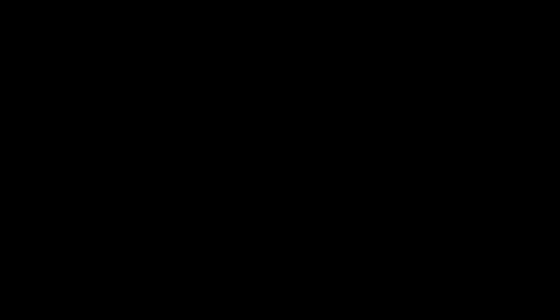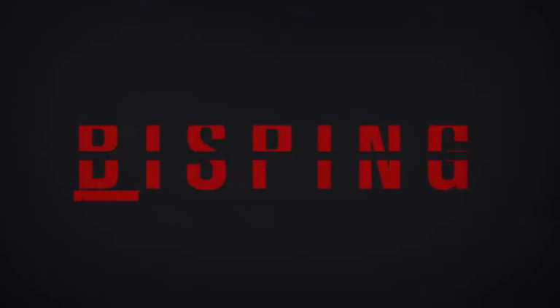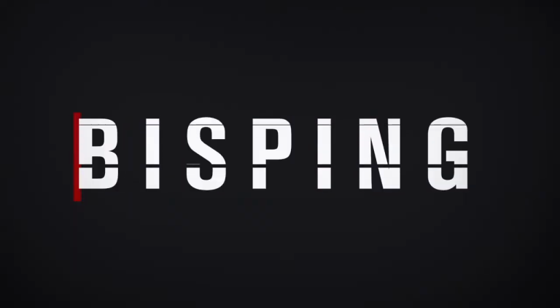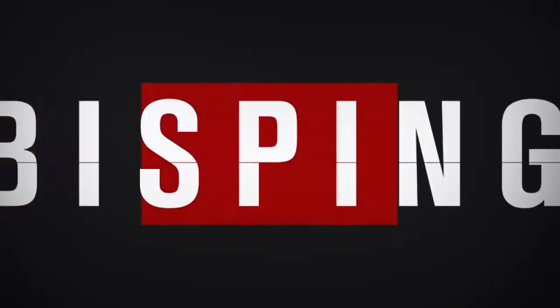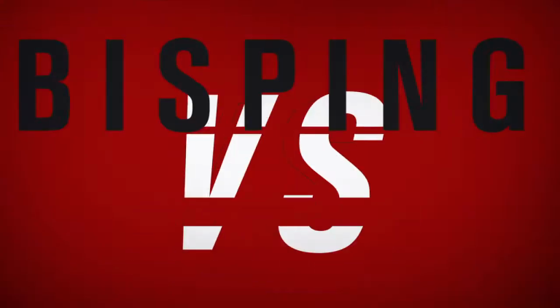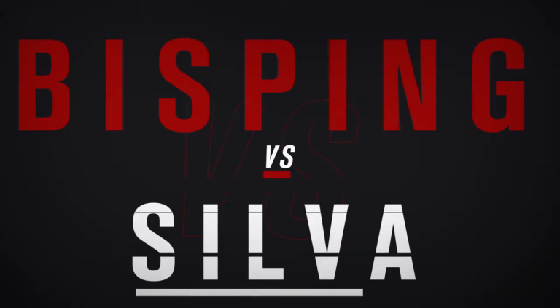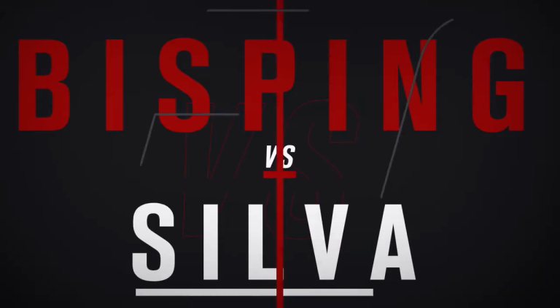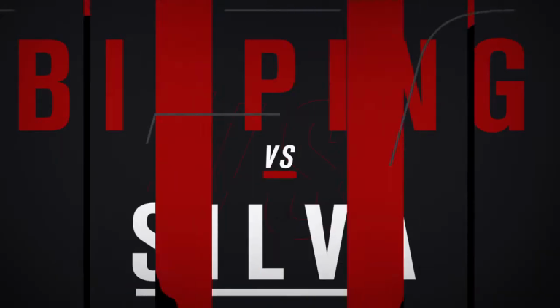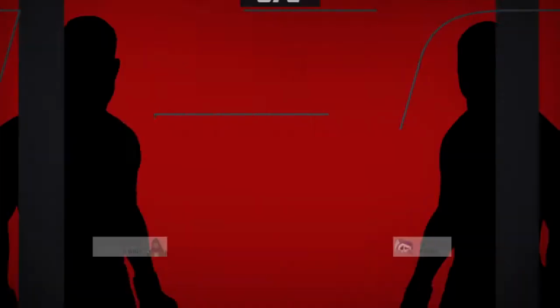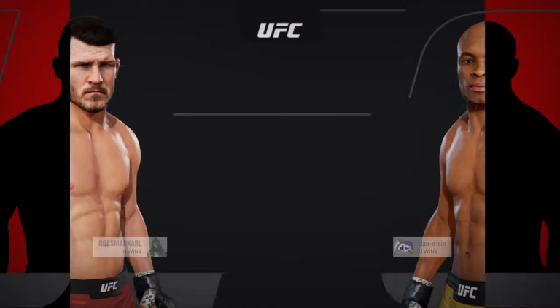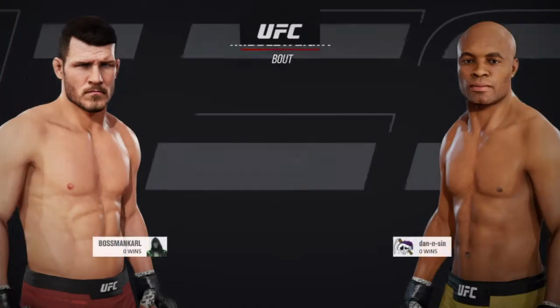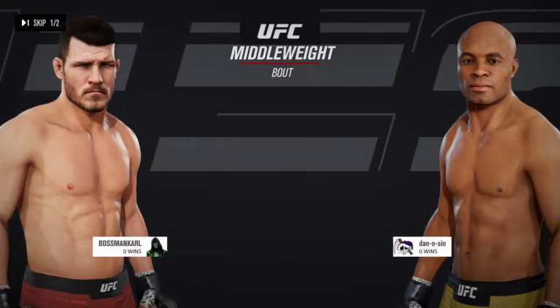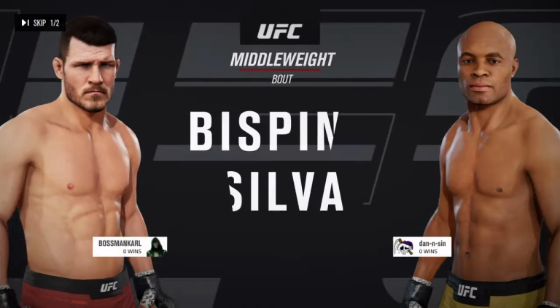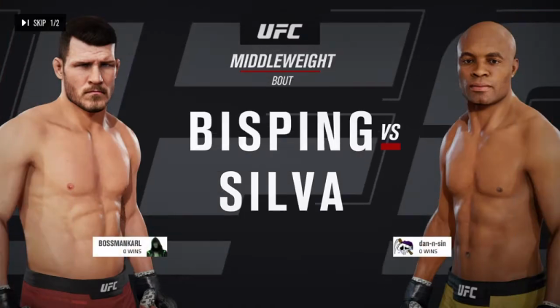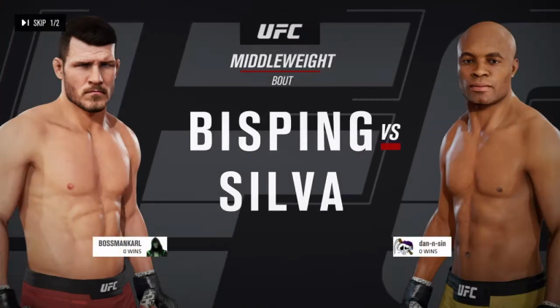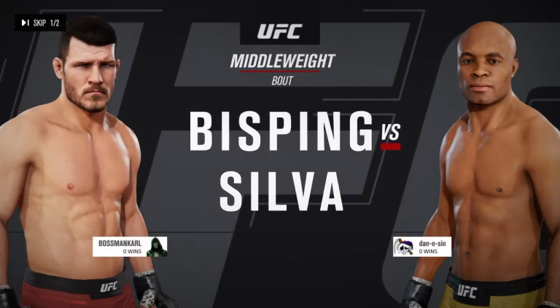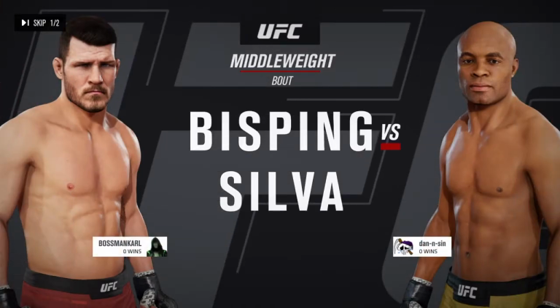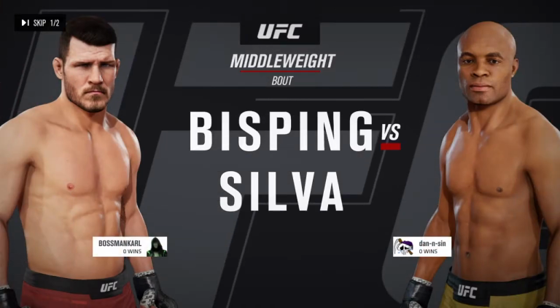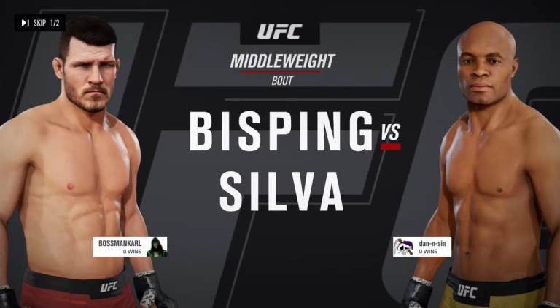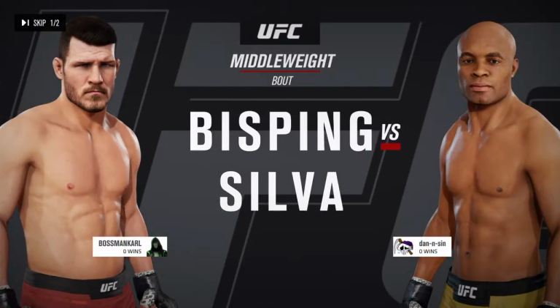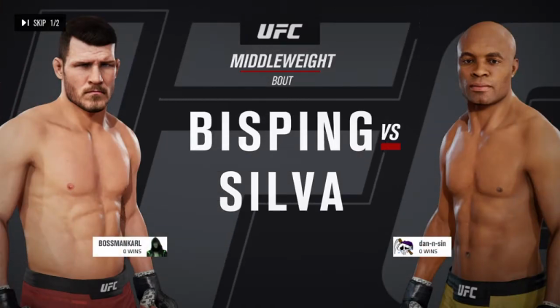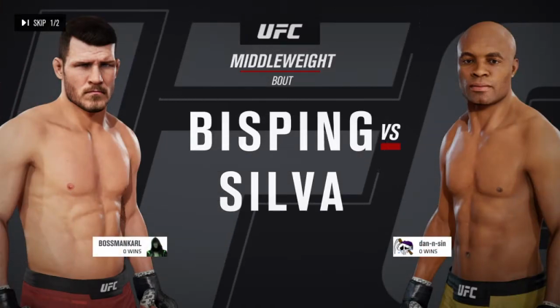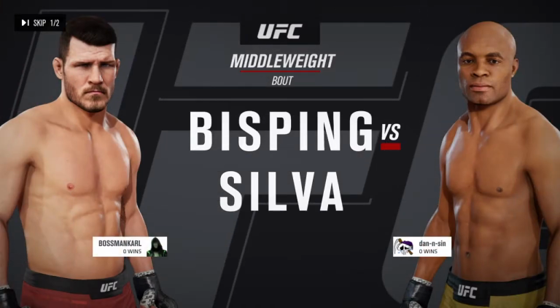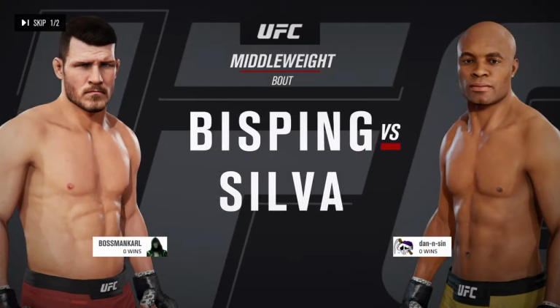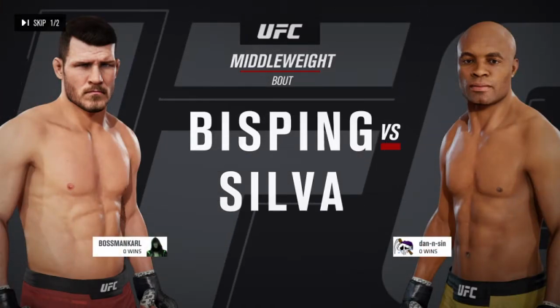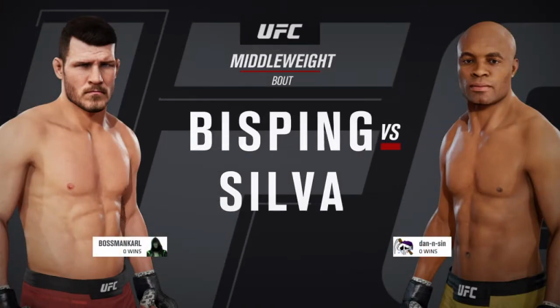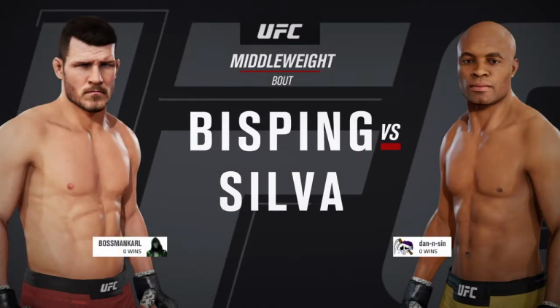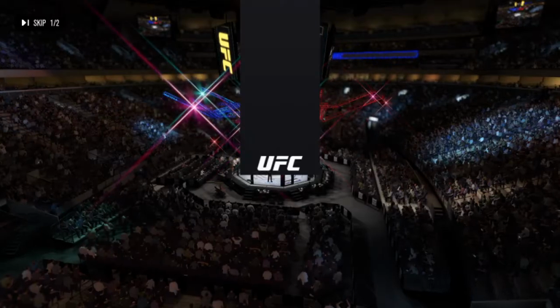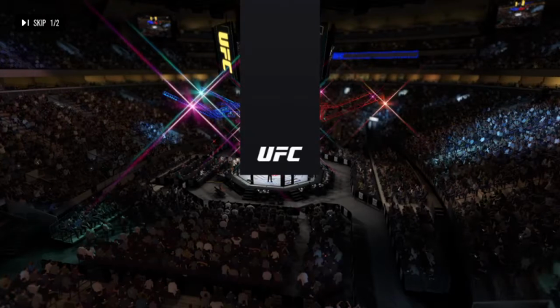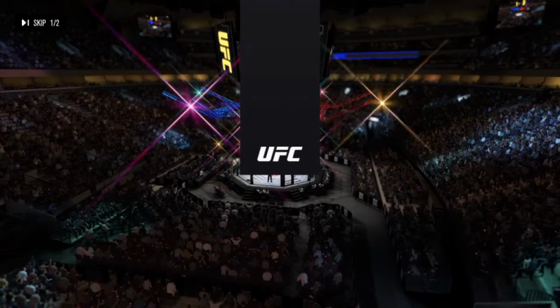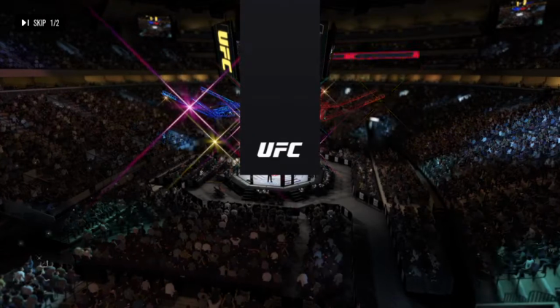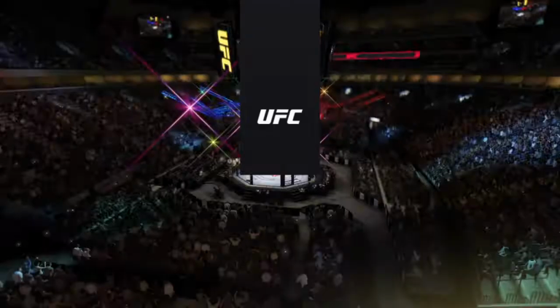It's a middleweight matchup between Michael Bisping and Anderson Silva. Our tale of the tape.